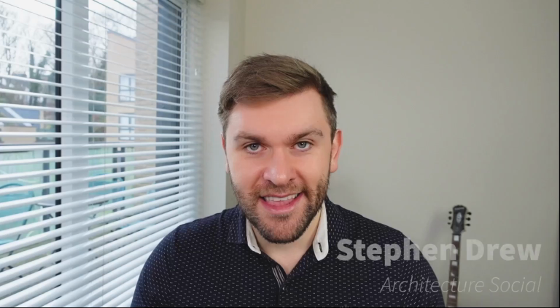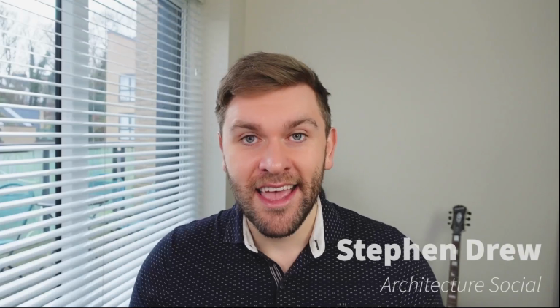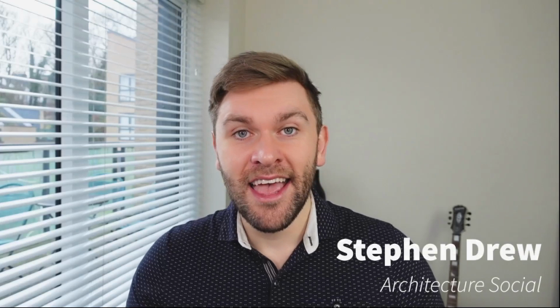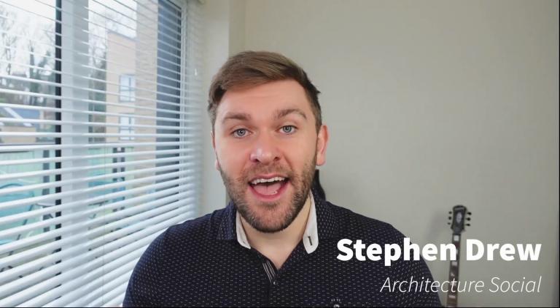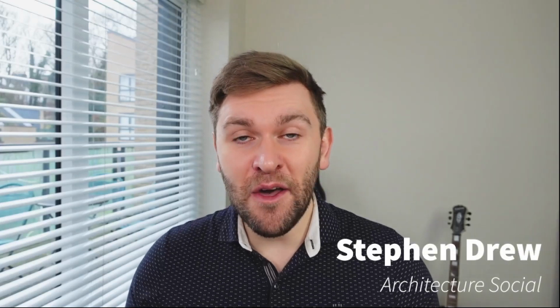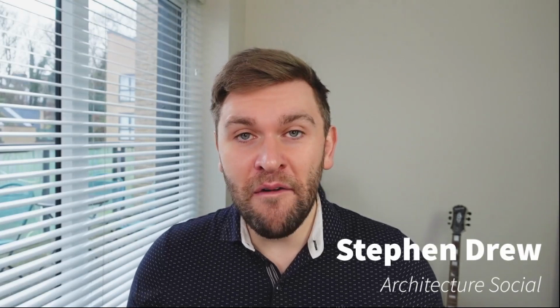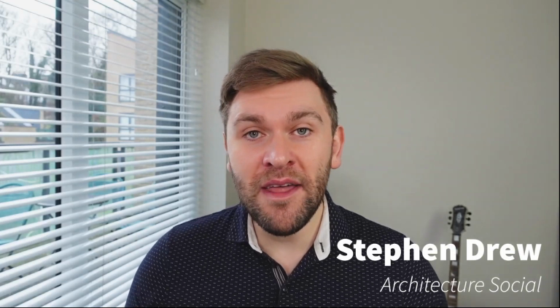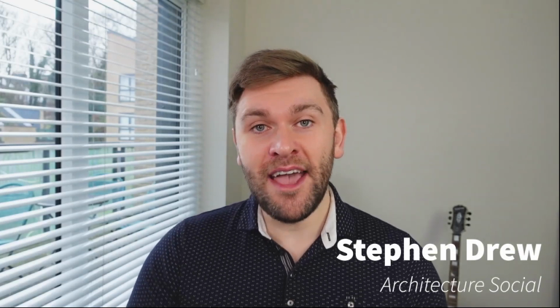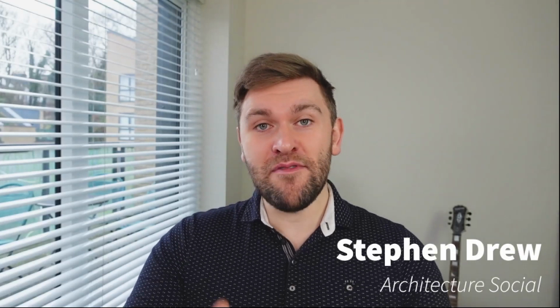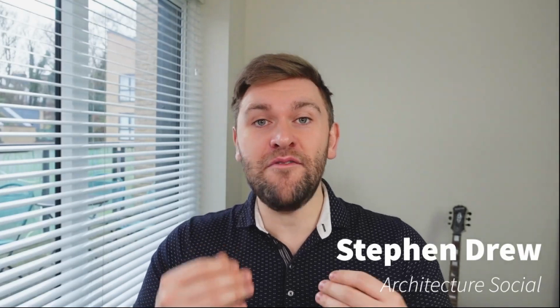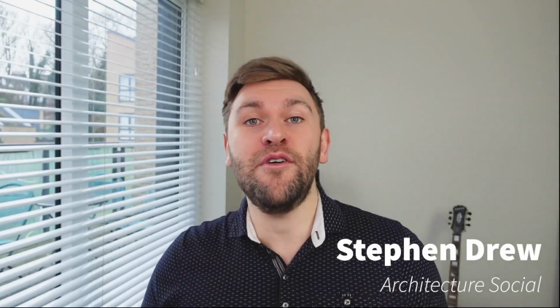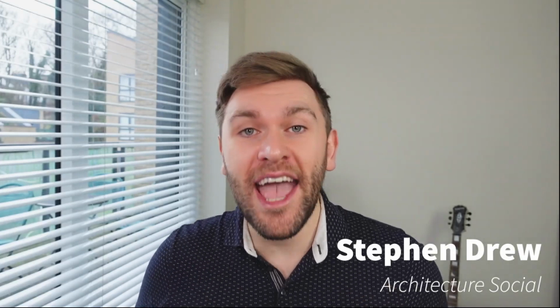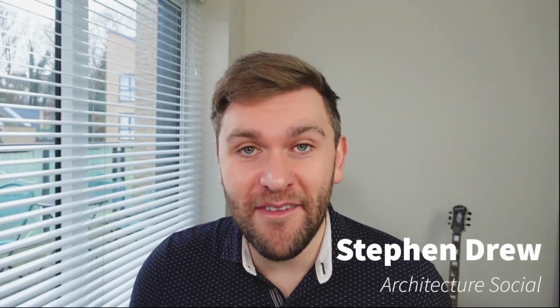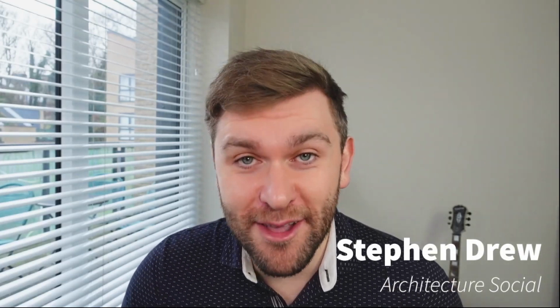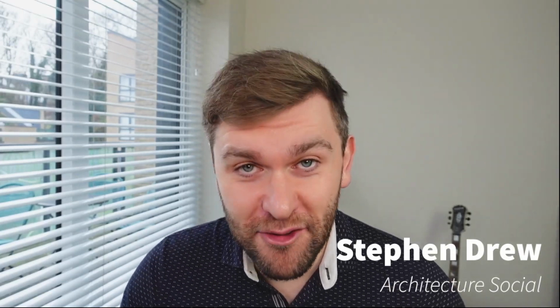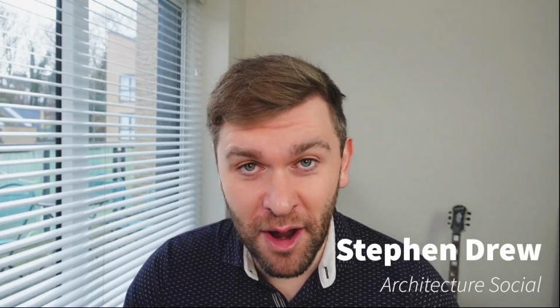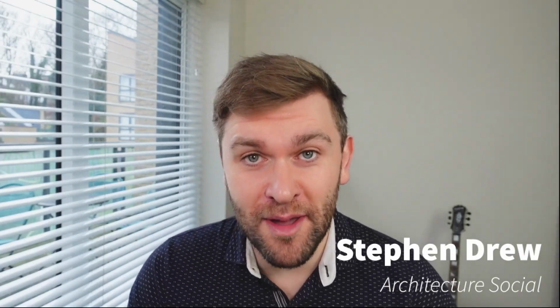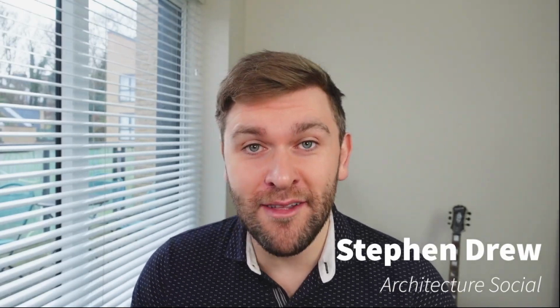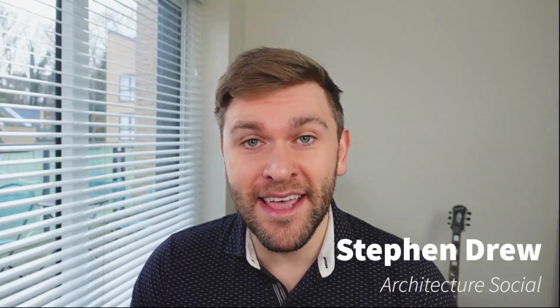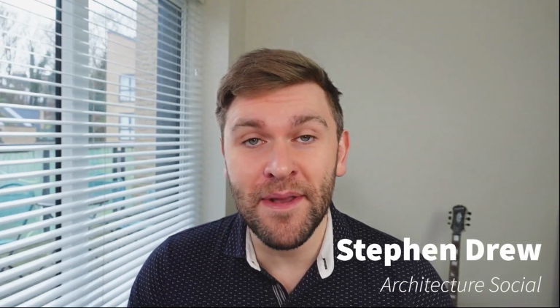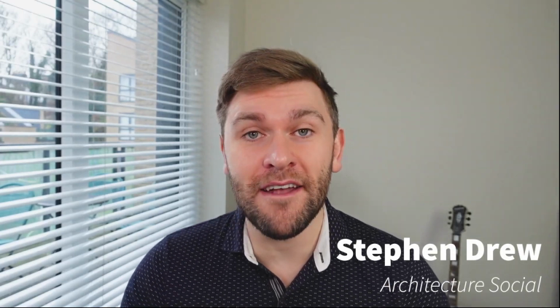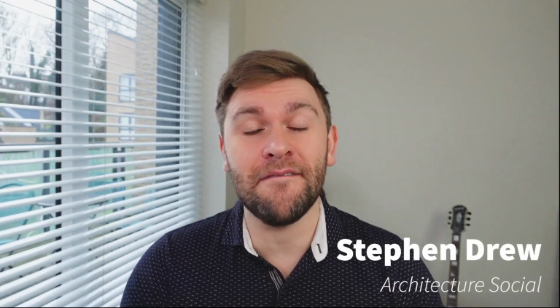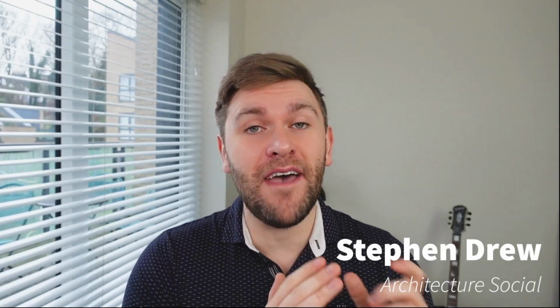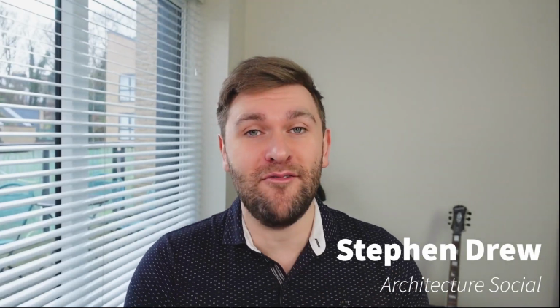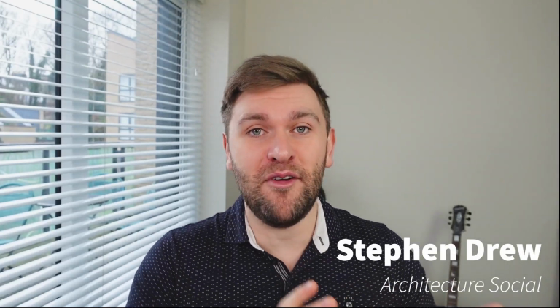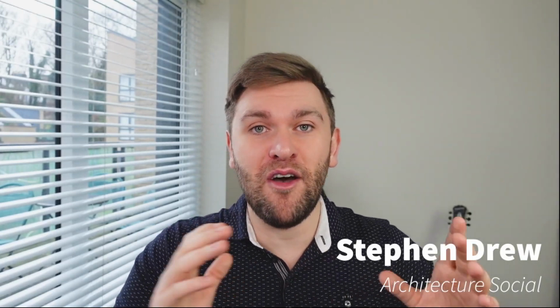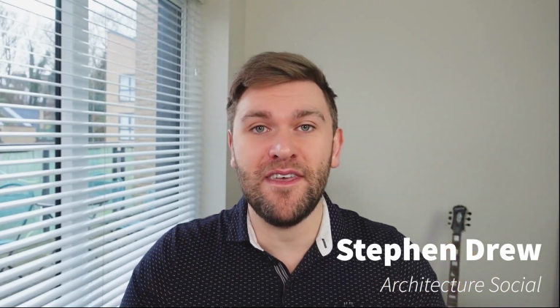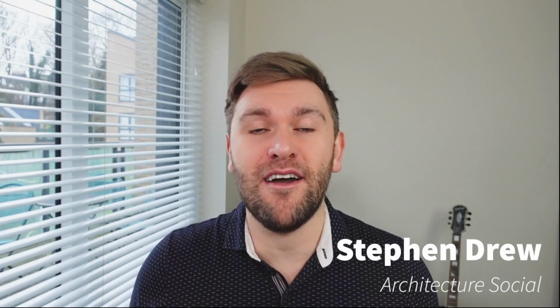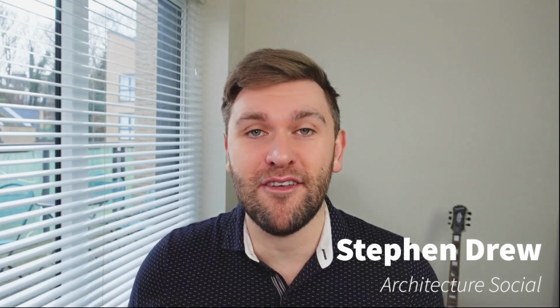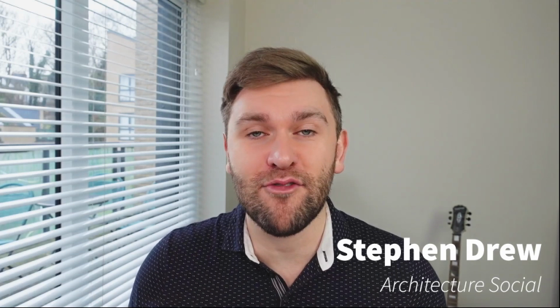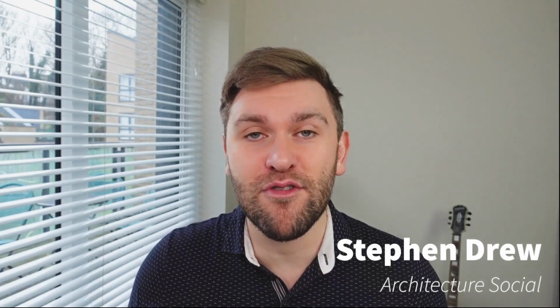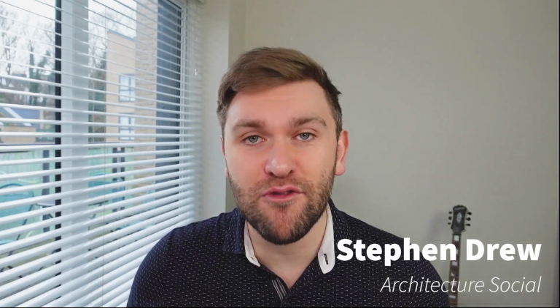Hello everyone, I'm Stephen Drew, Head of Architecture at McDonnell Company and Founder of the Architectural Social.